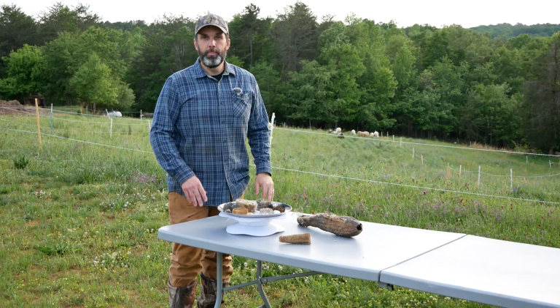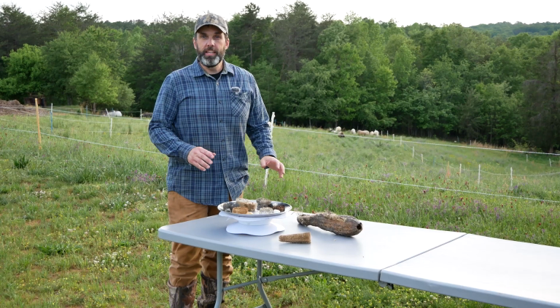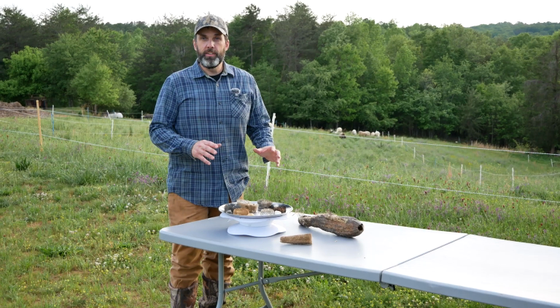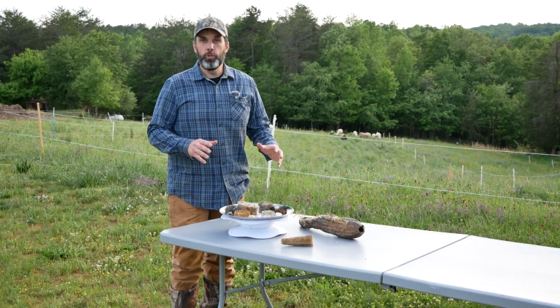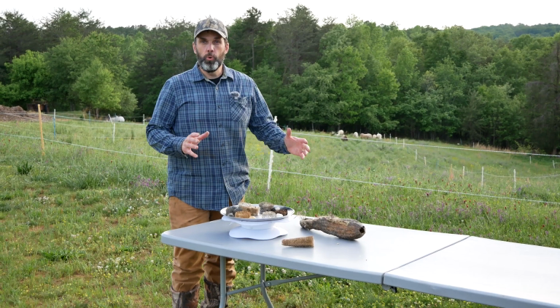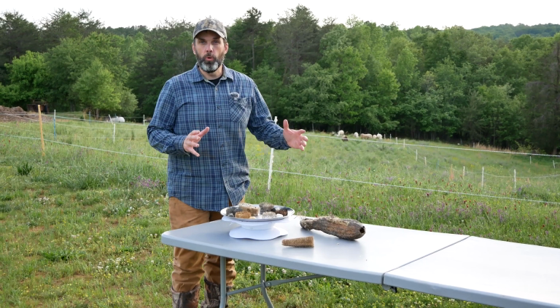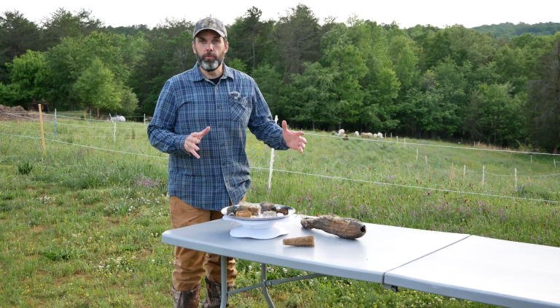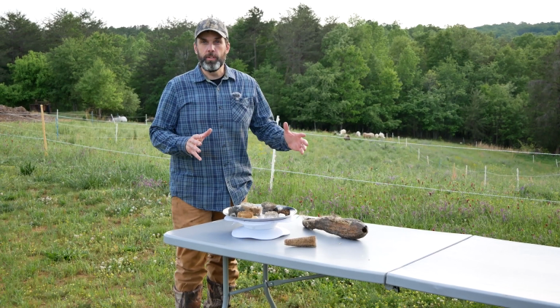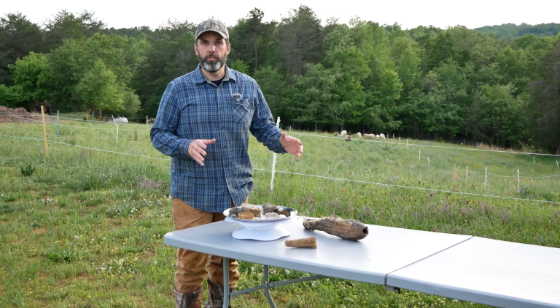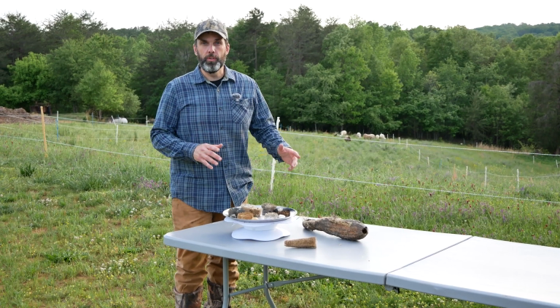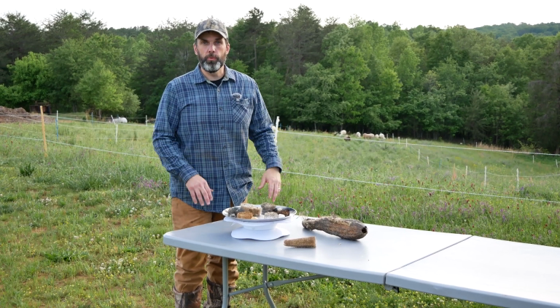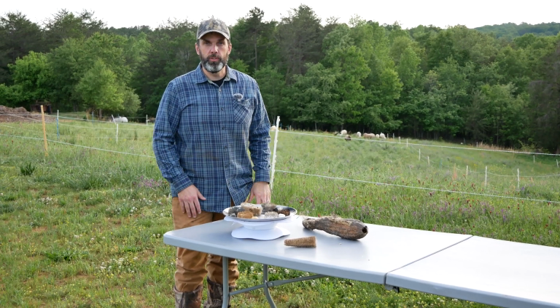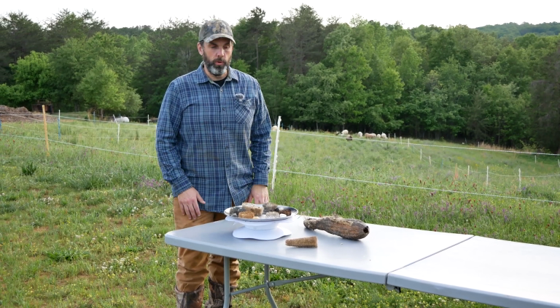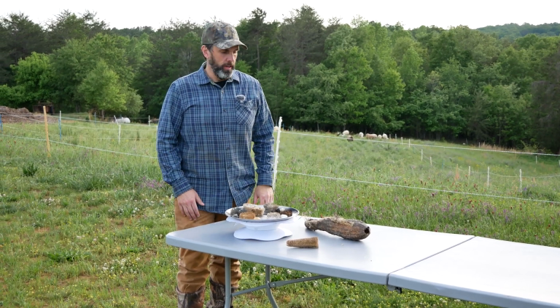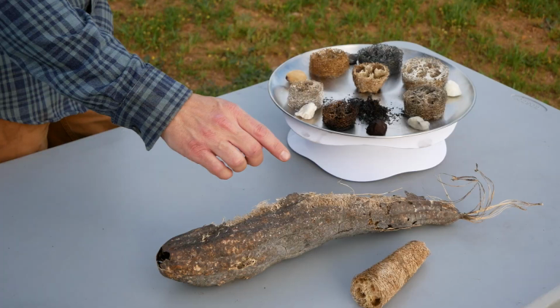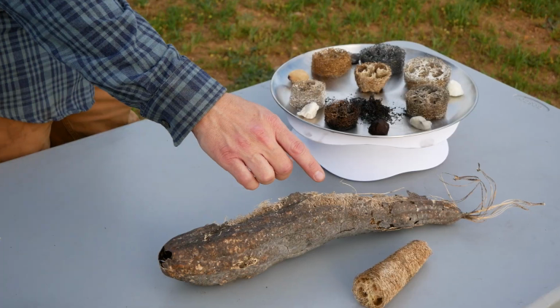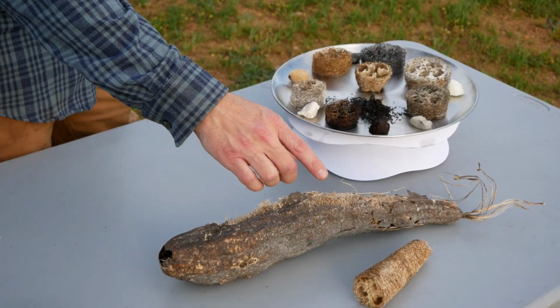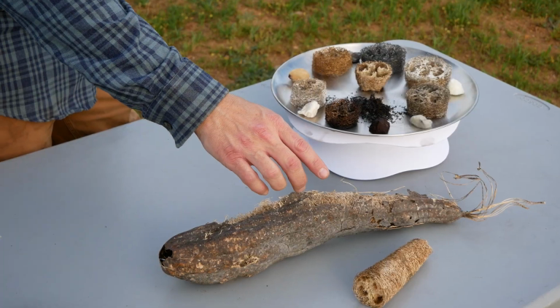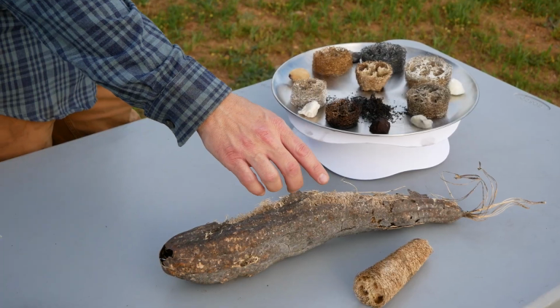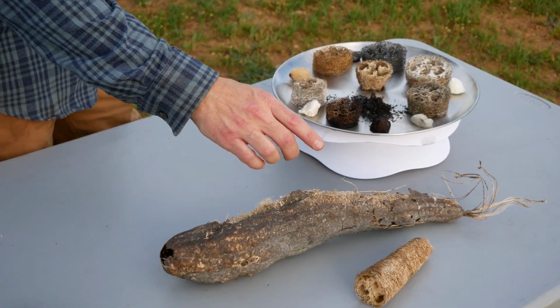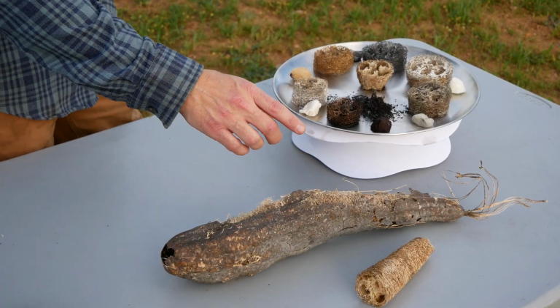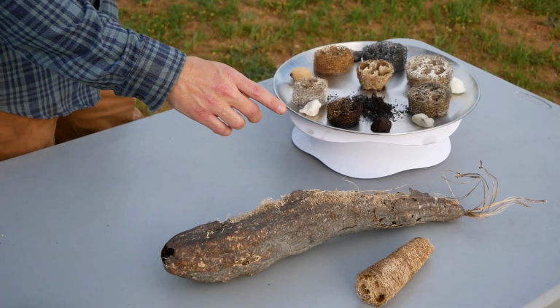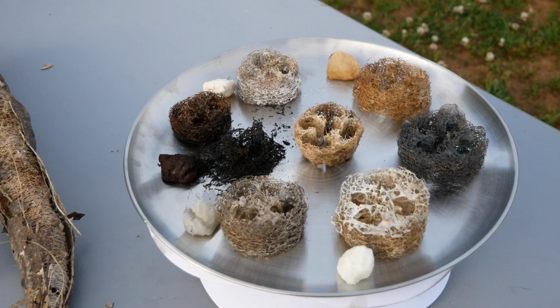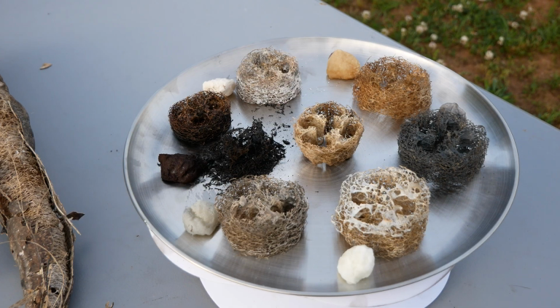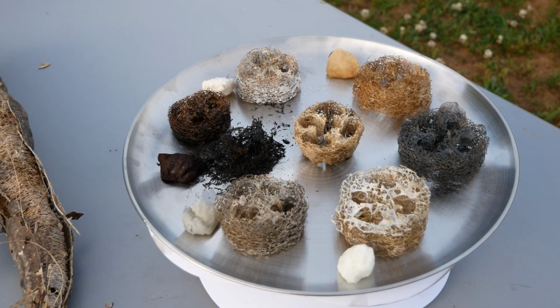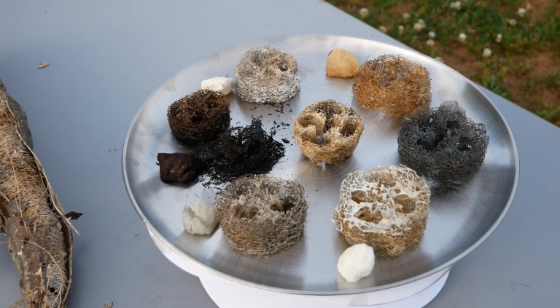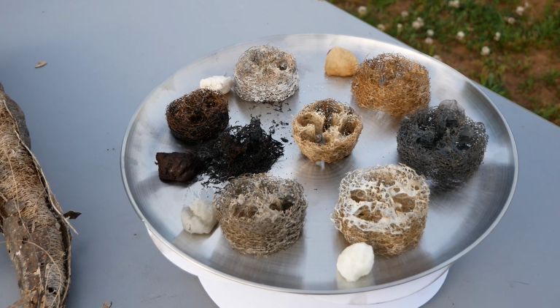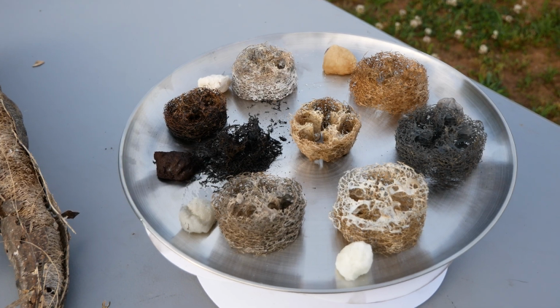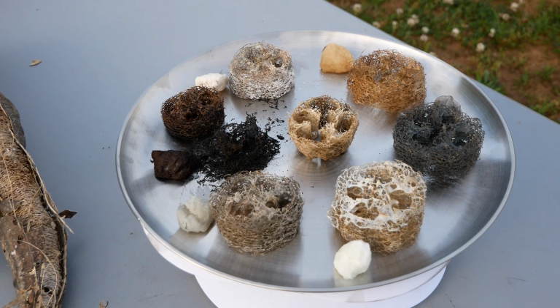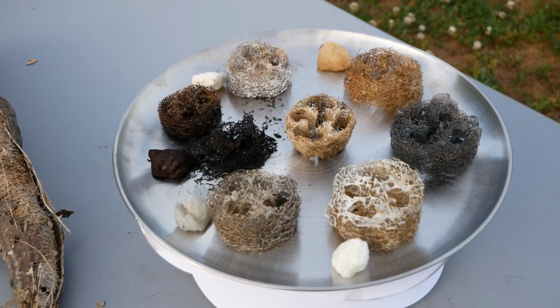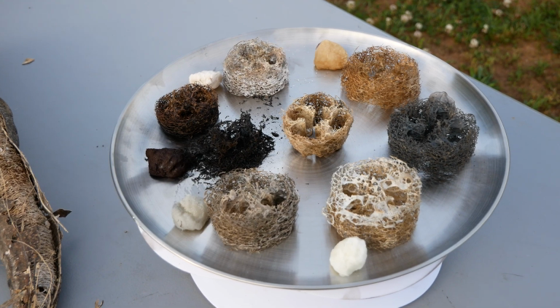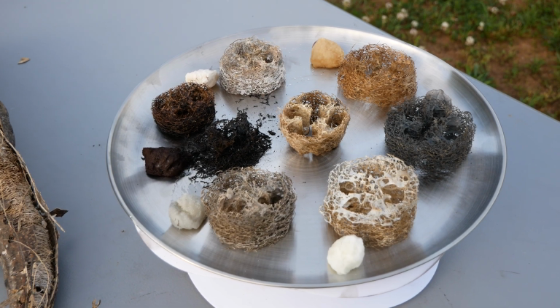Ben gave us two whole loofahs to run through the retort. We've taken one of them and peeled it, sliced it, and soaked it in minerals.